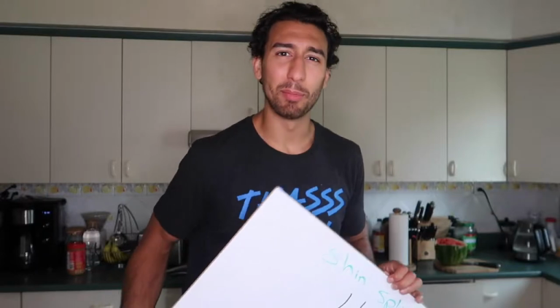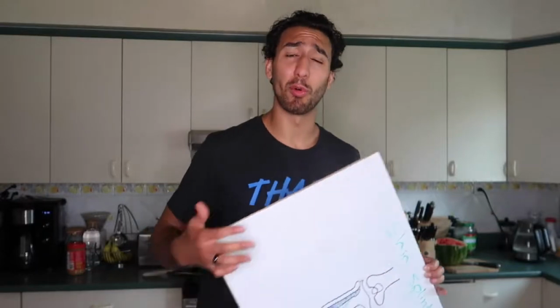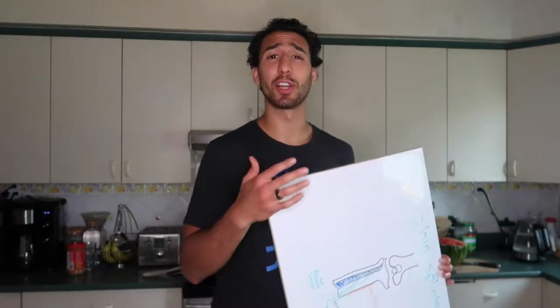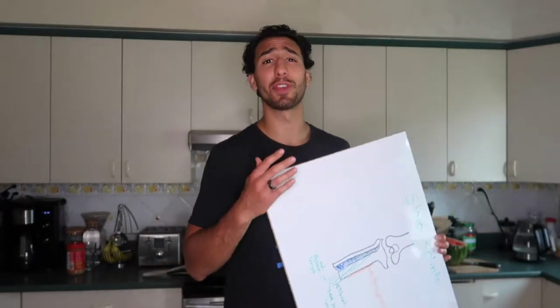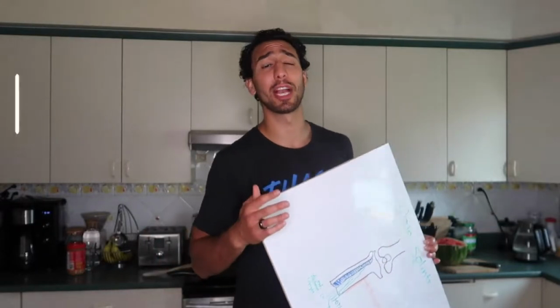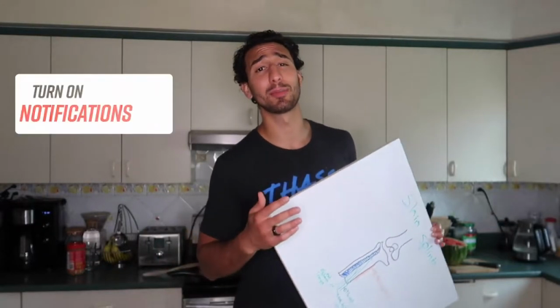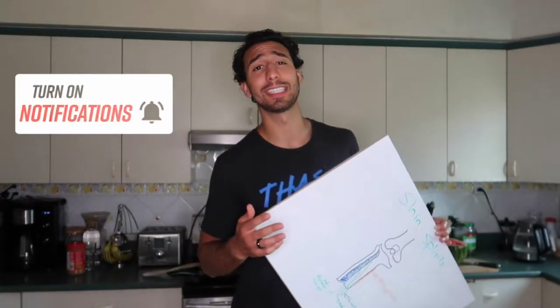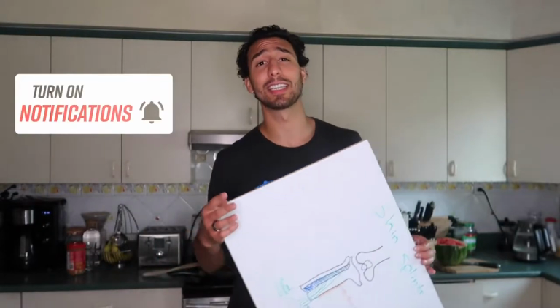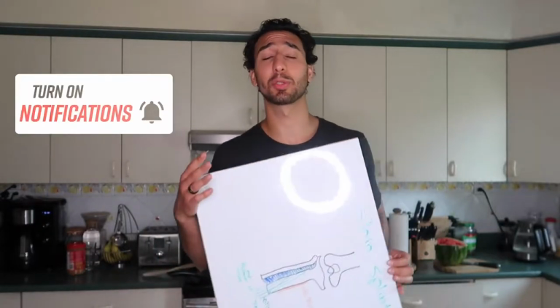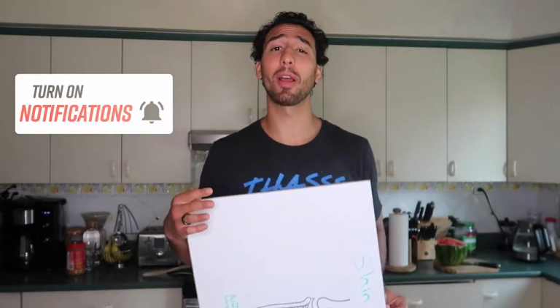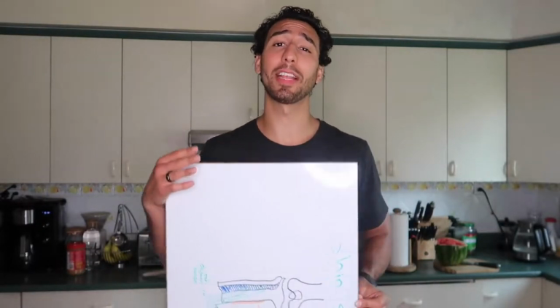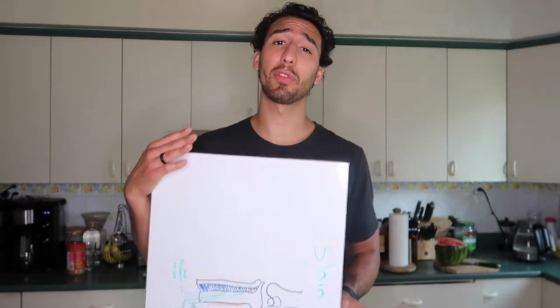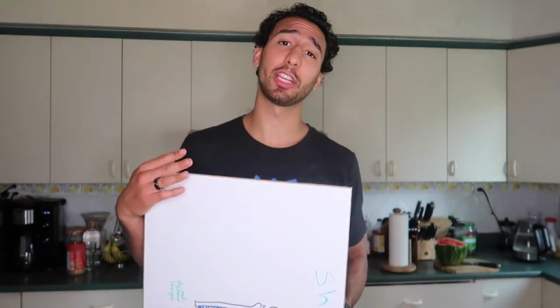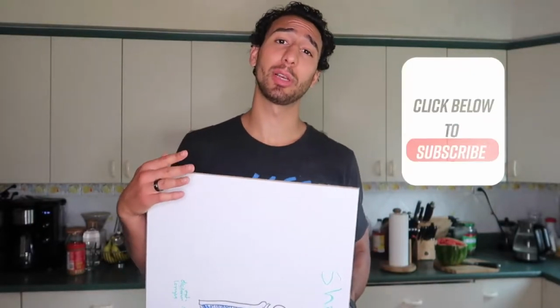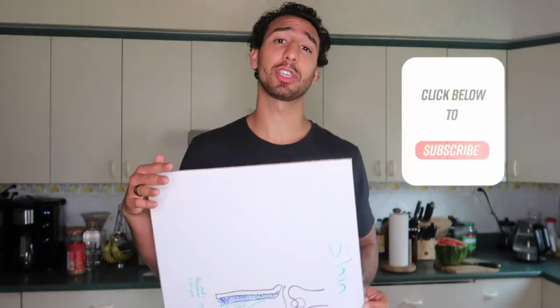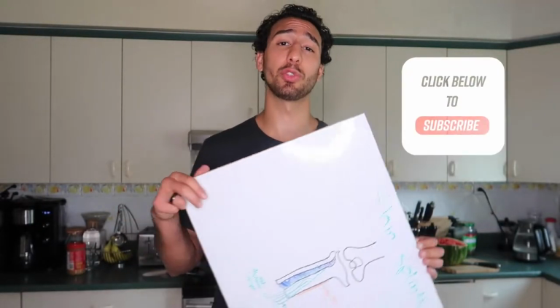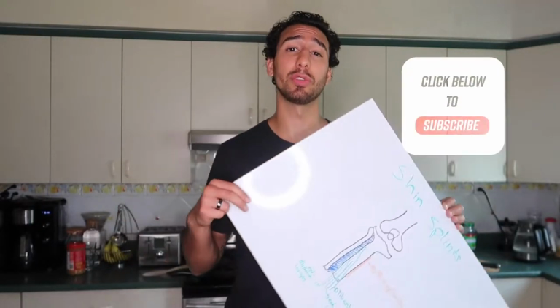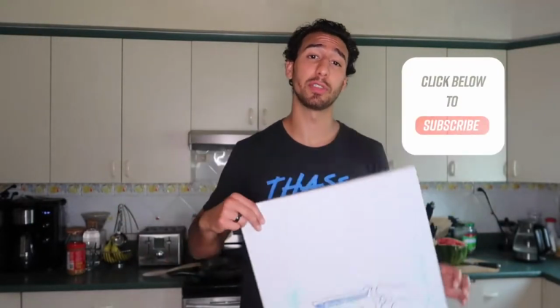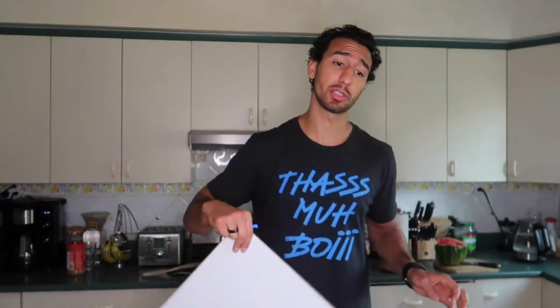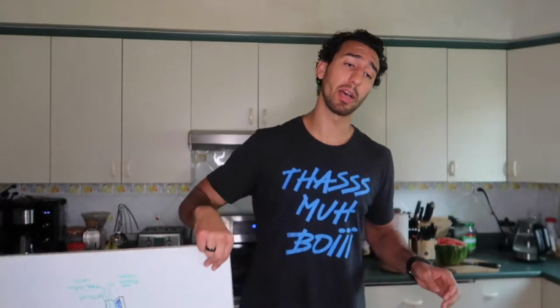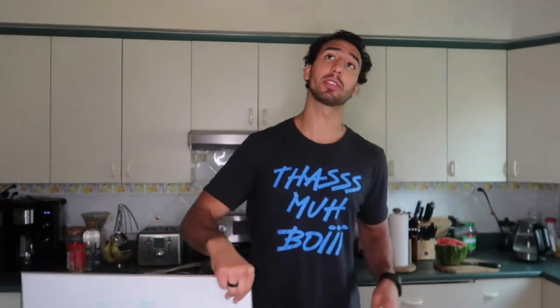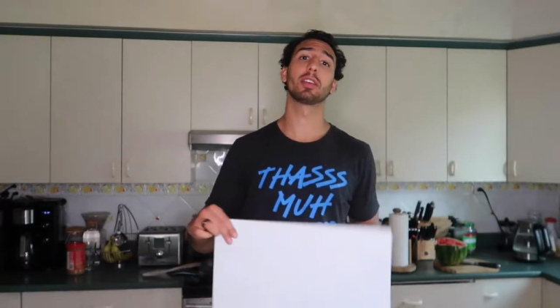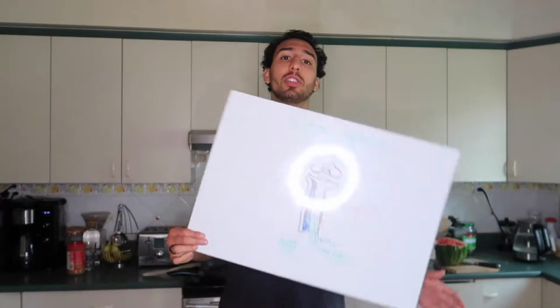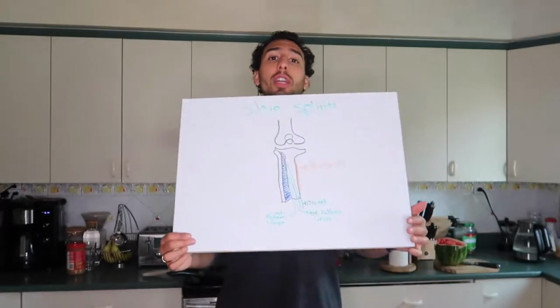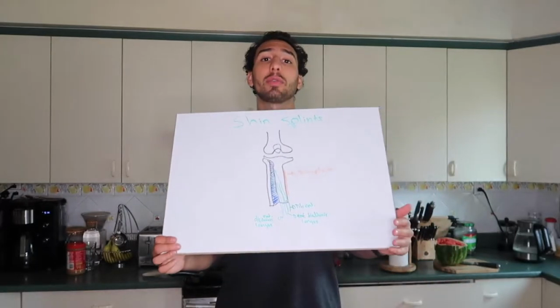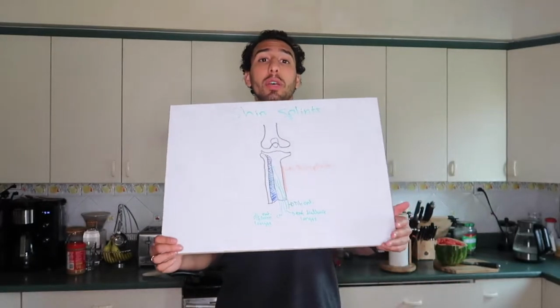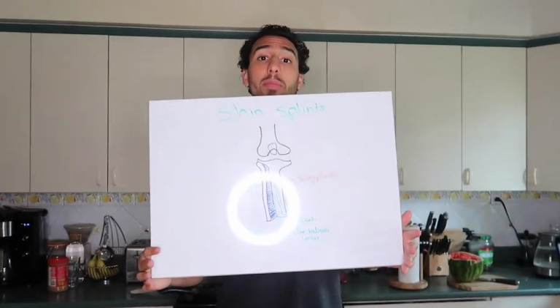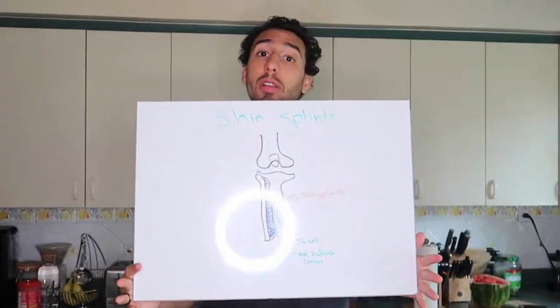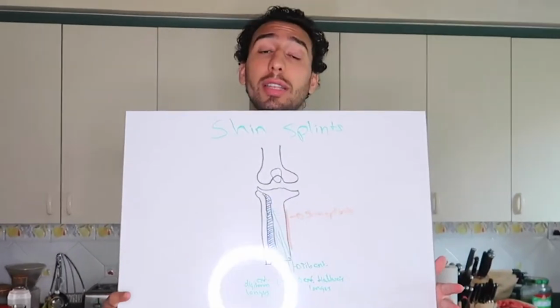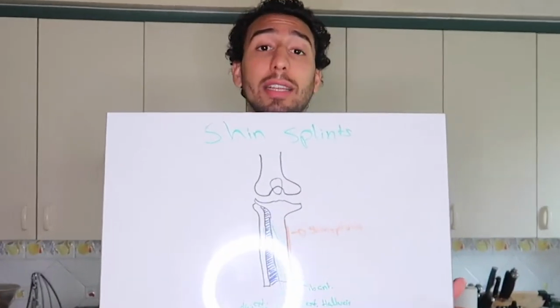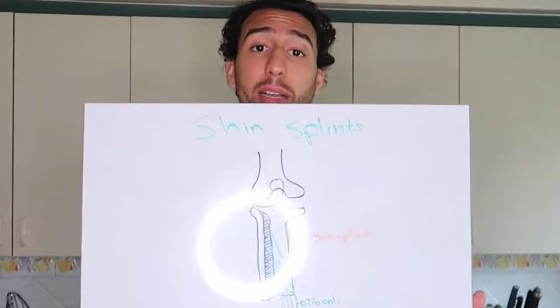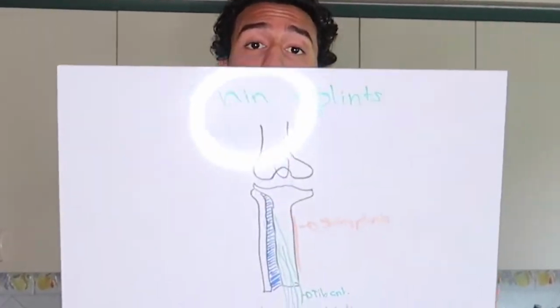Before we start the video guys, please subscribe and hit that notification bell so you know when these videos come out. I'm trying to give you as much content as possible.